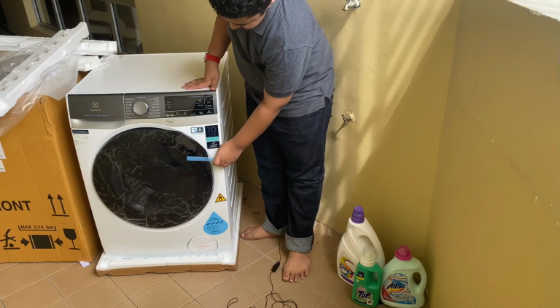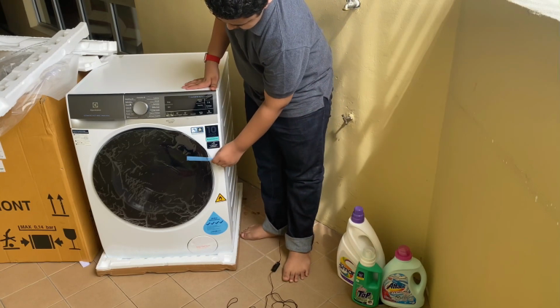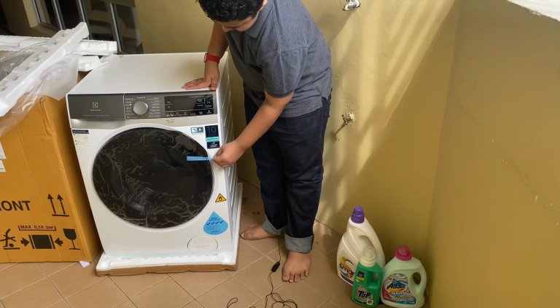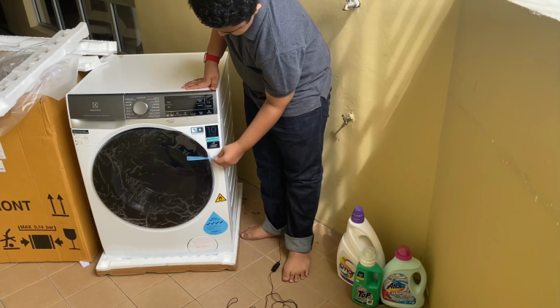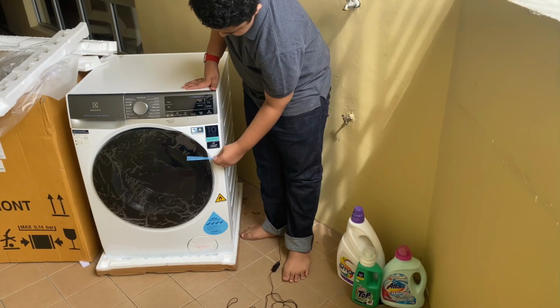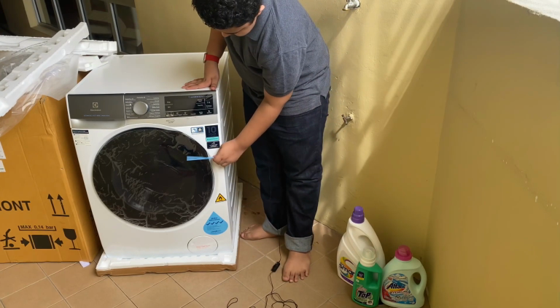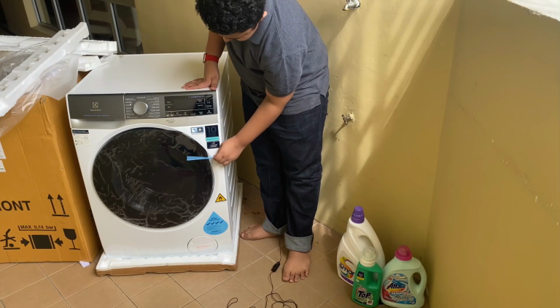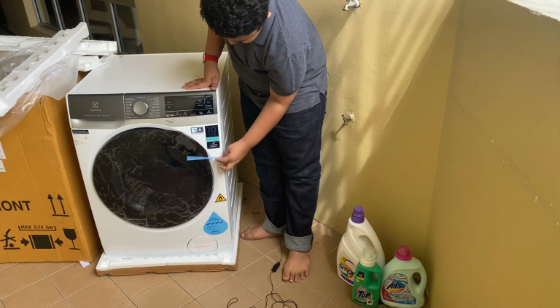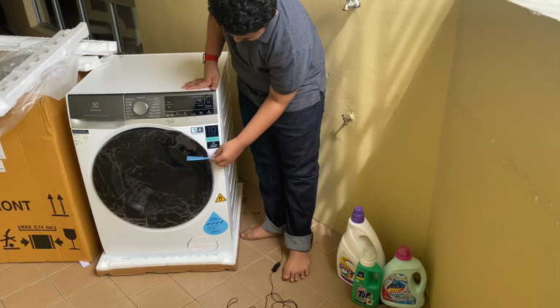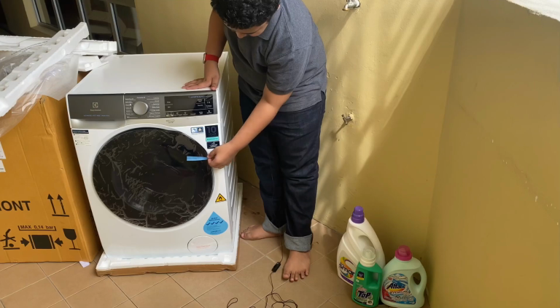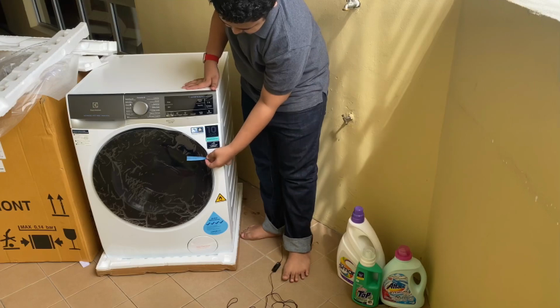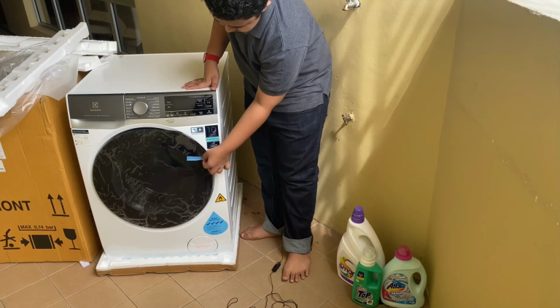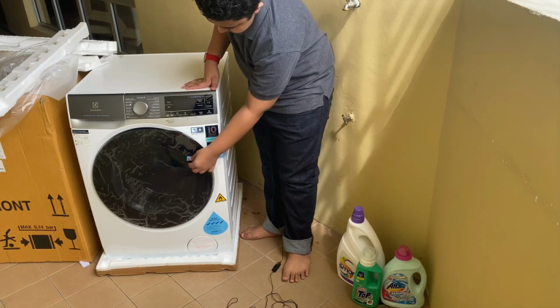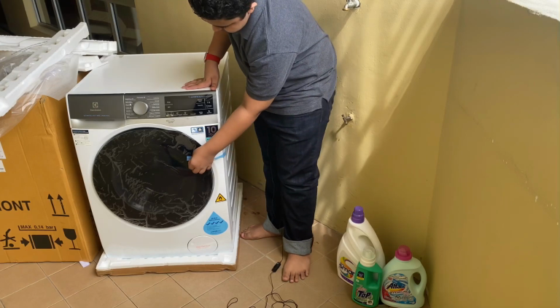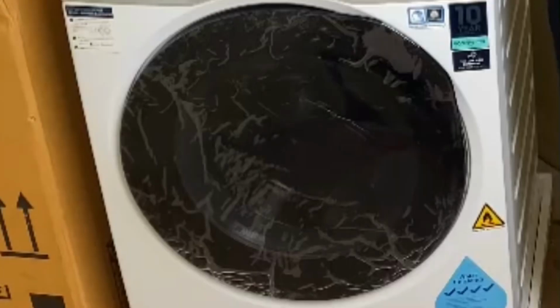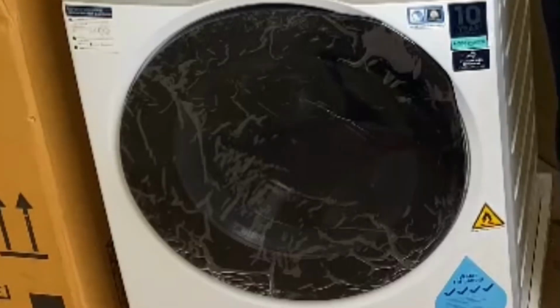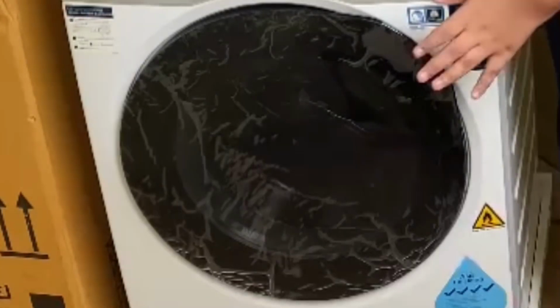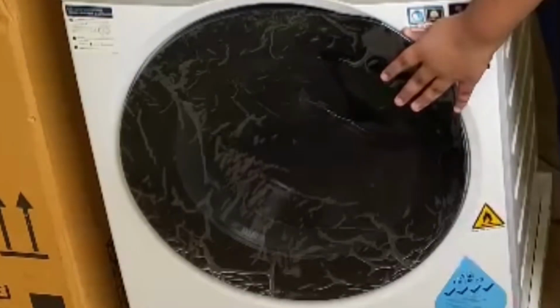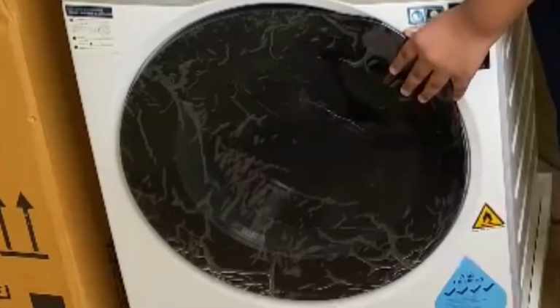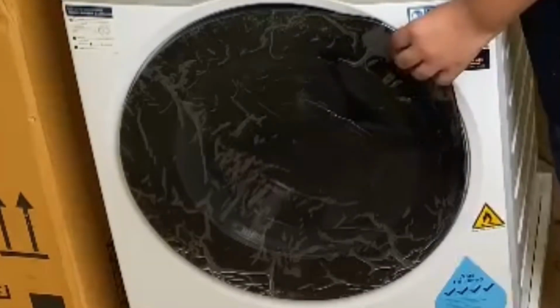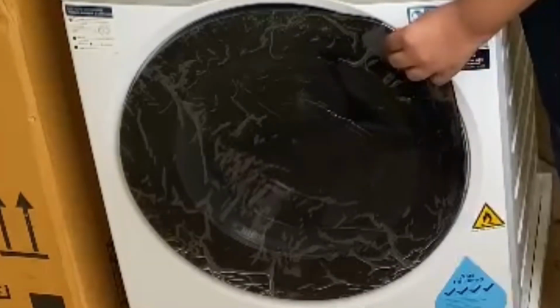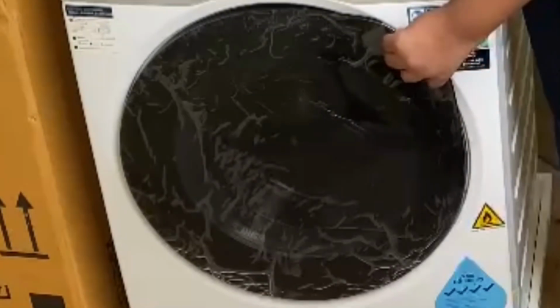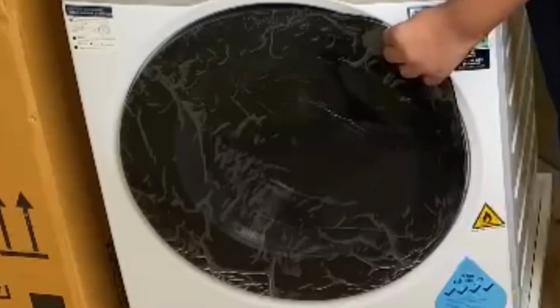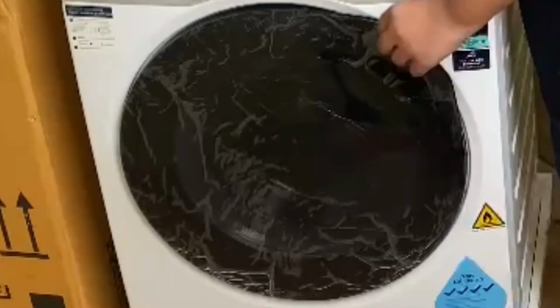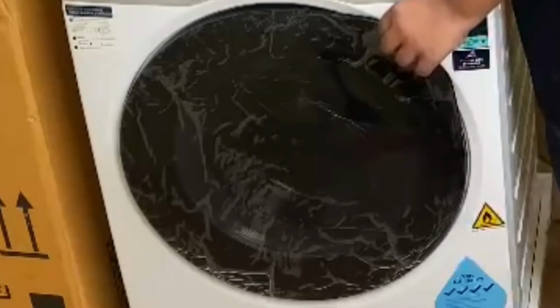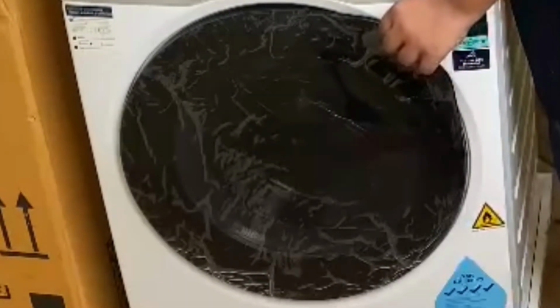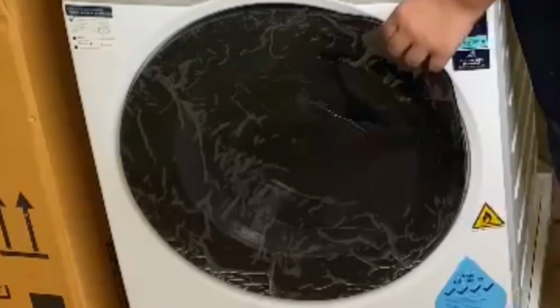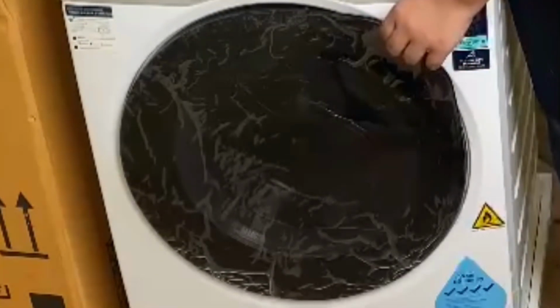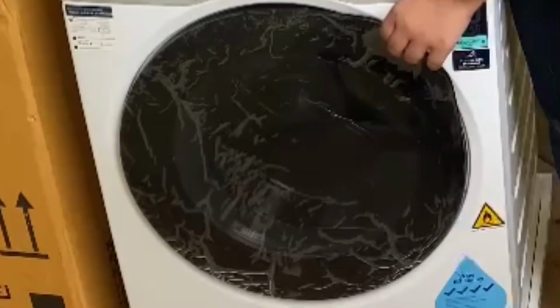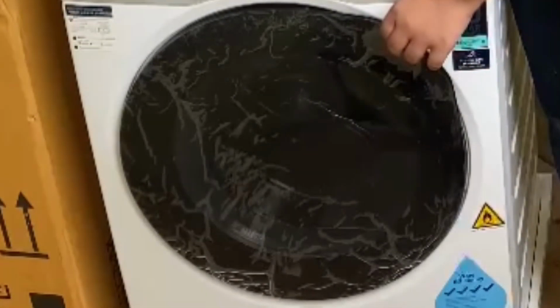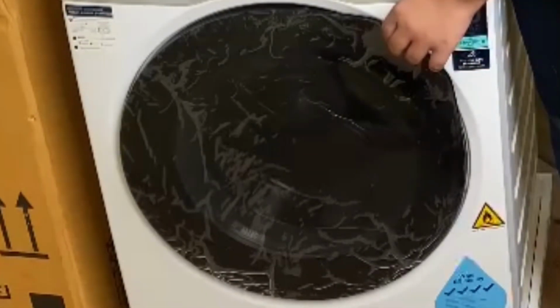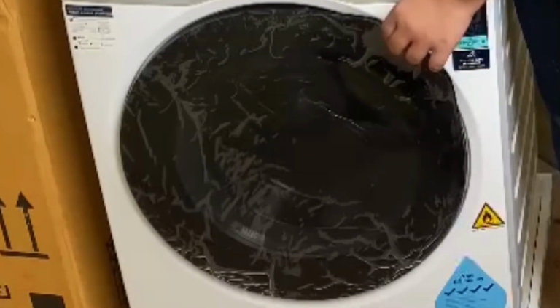Now this is the satisfying part — the front door itself. This is the most satisfying part in unboxing.